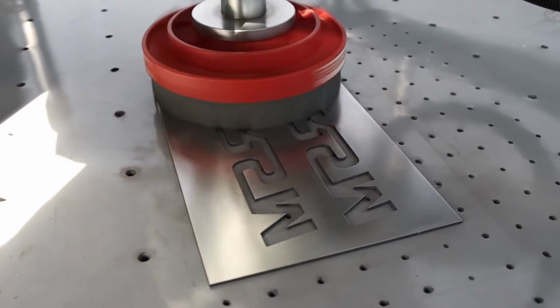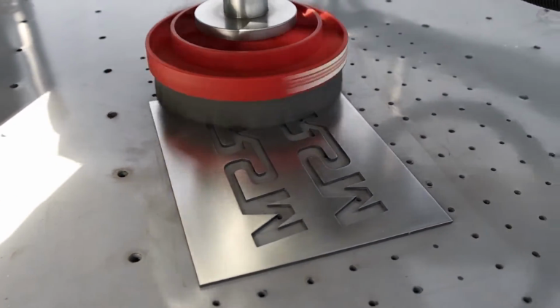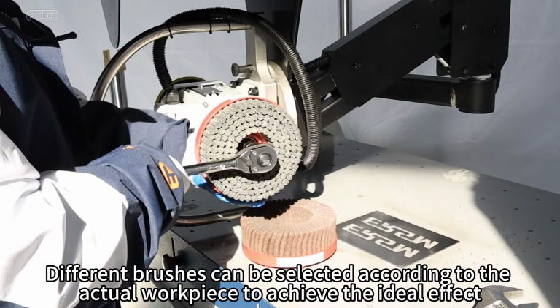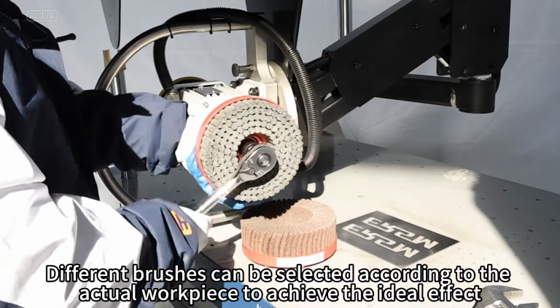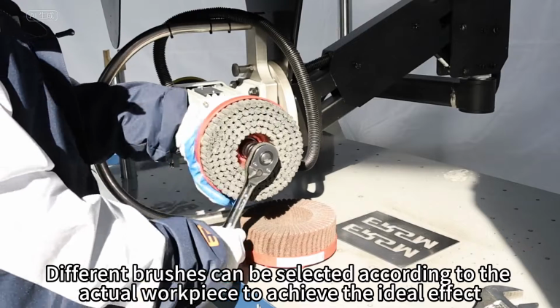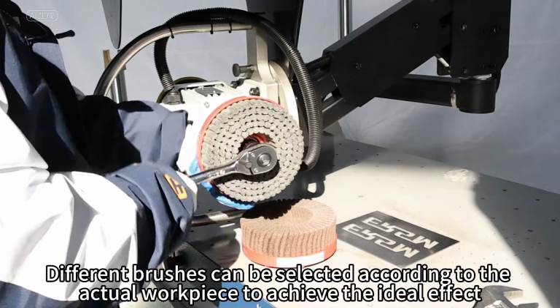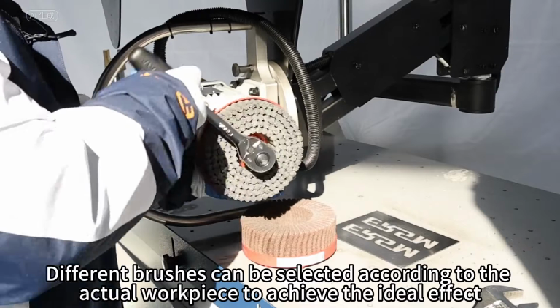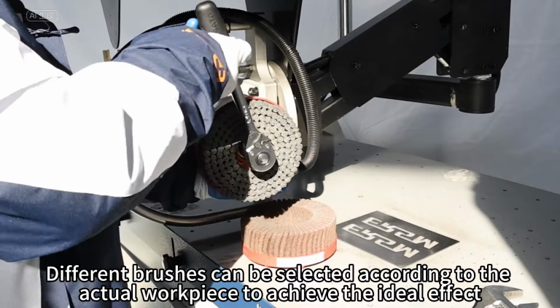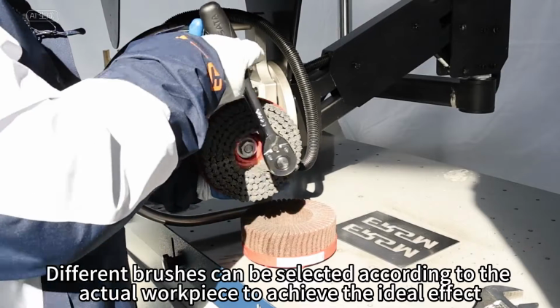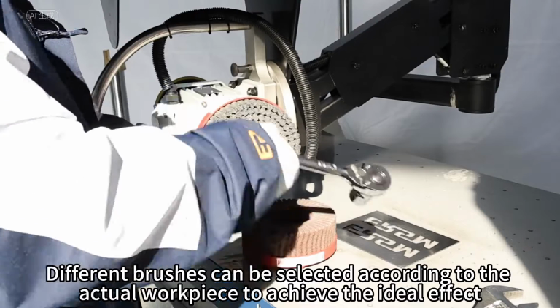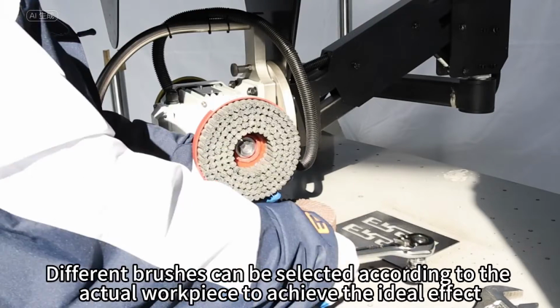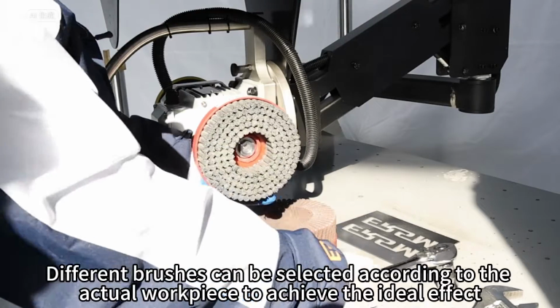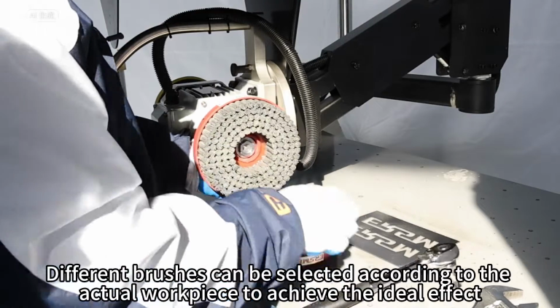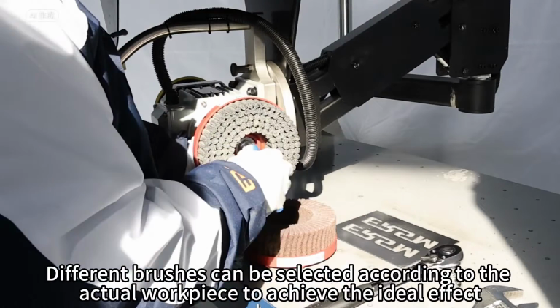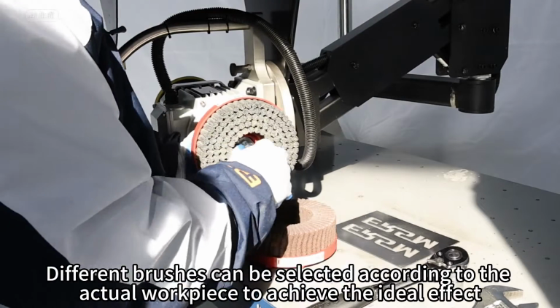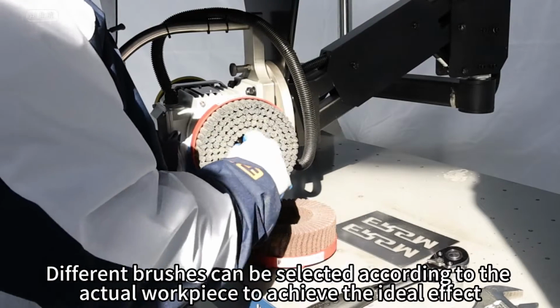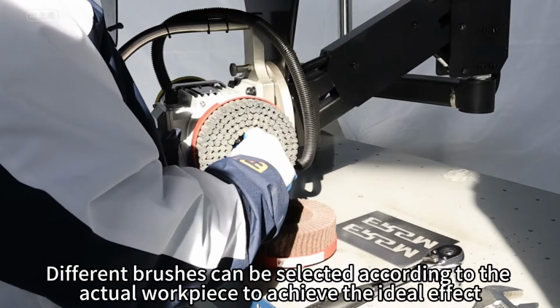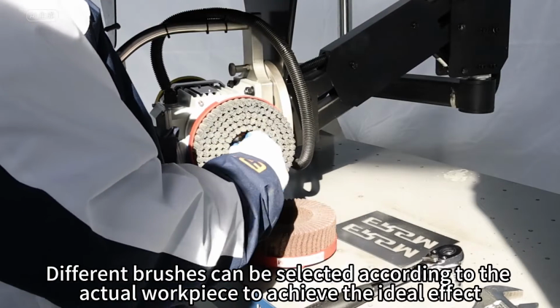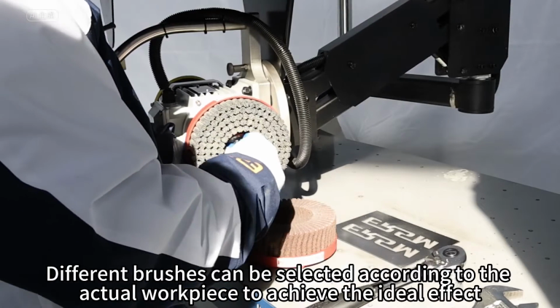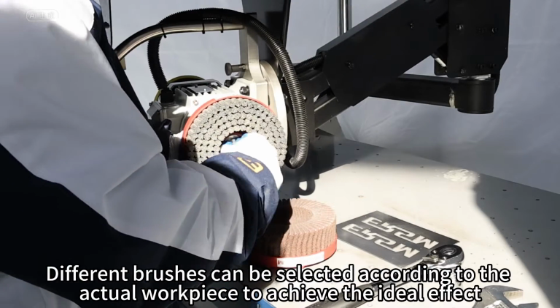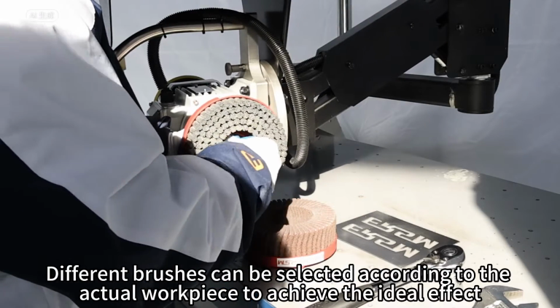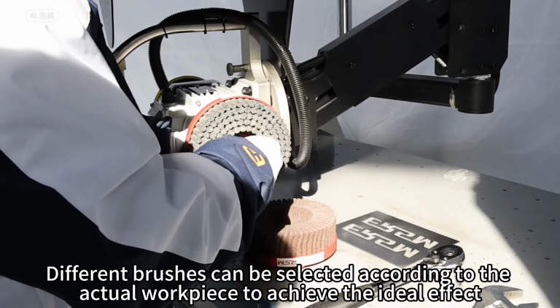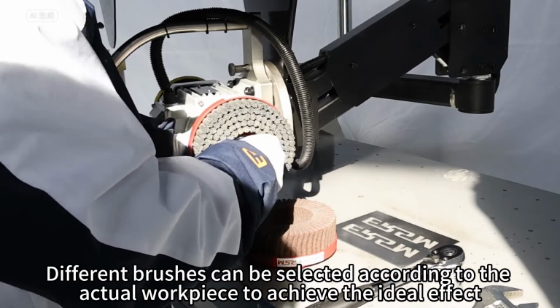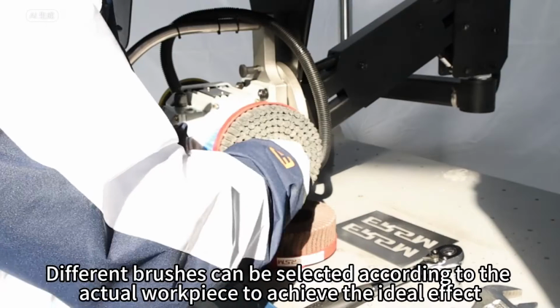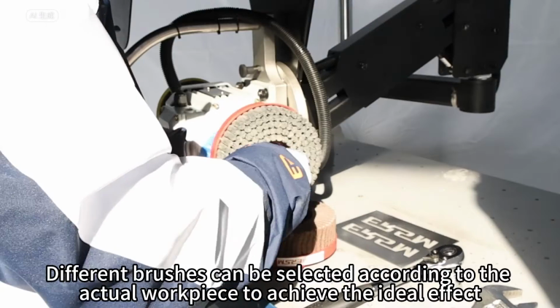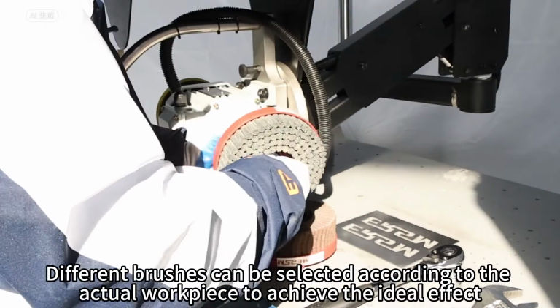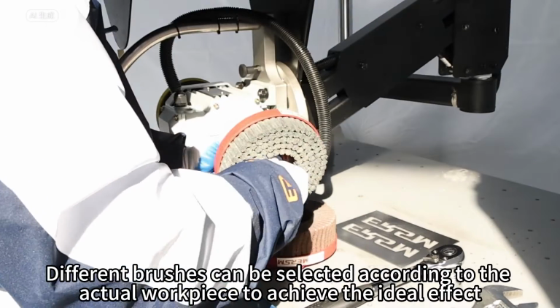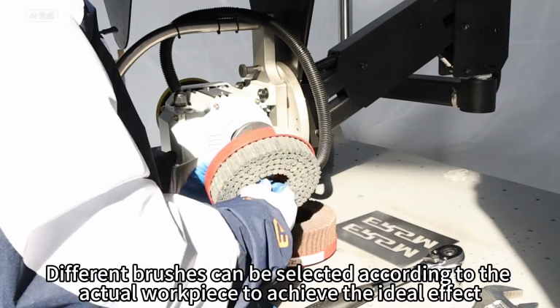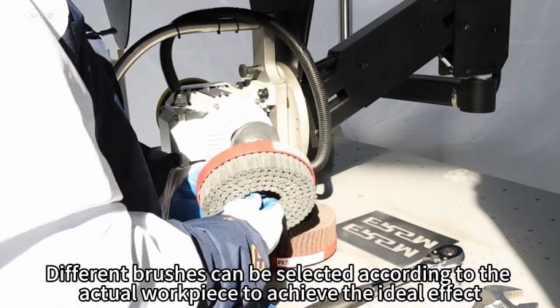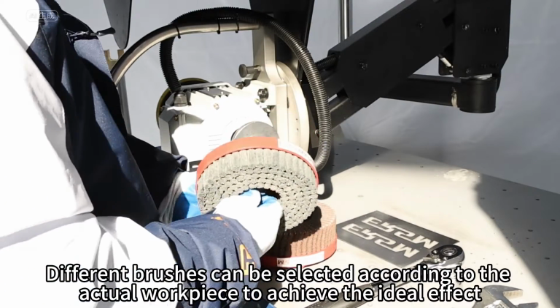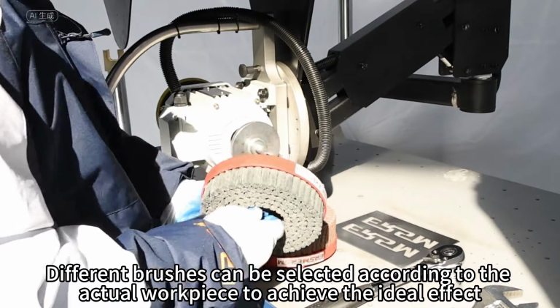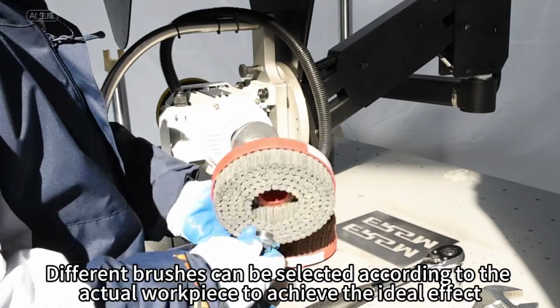Different brushes can be selected according to the actual work requirements to achieve the ideal effect.